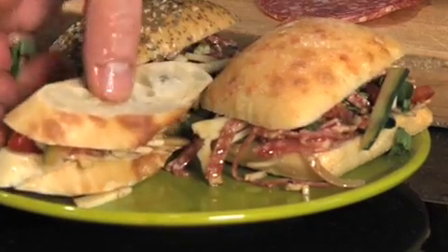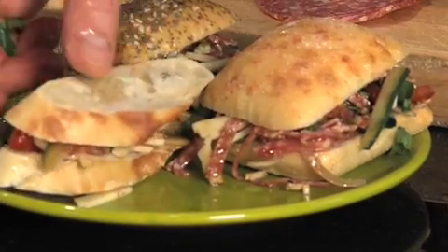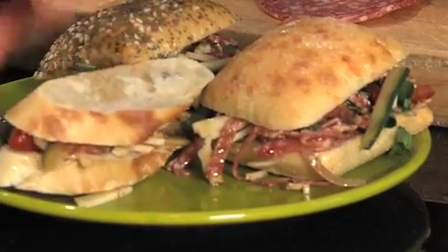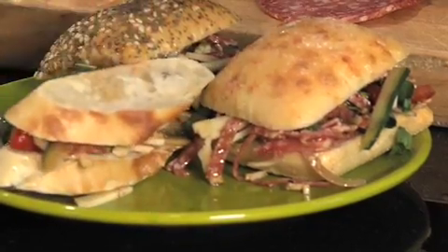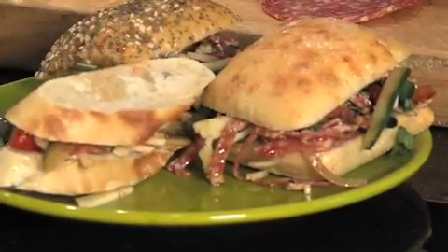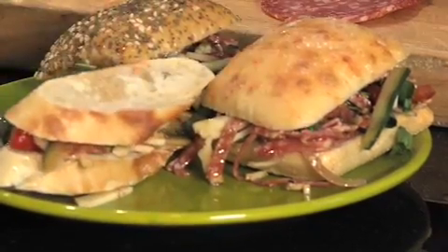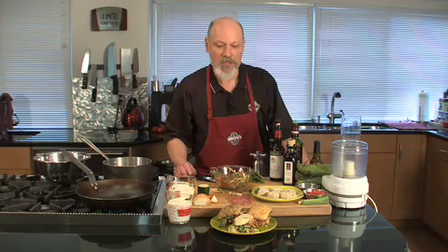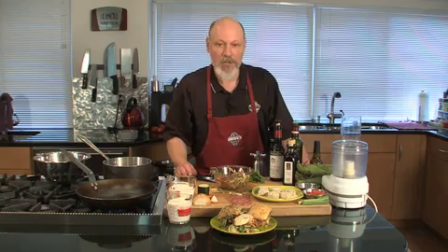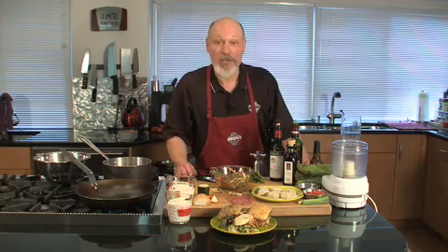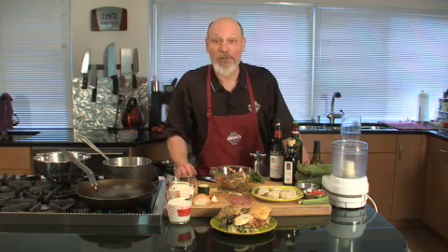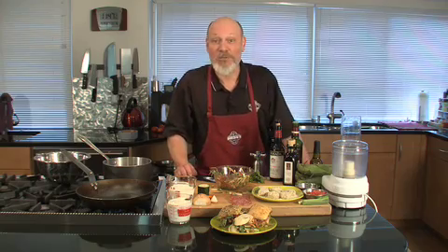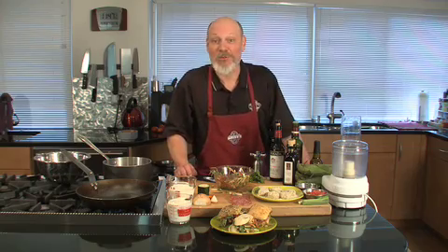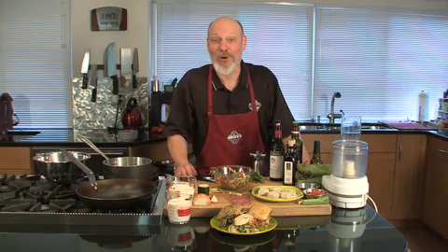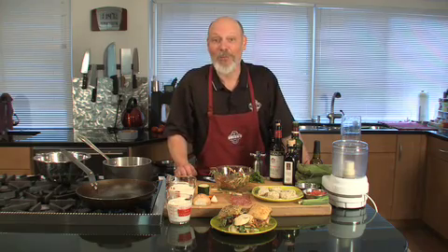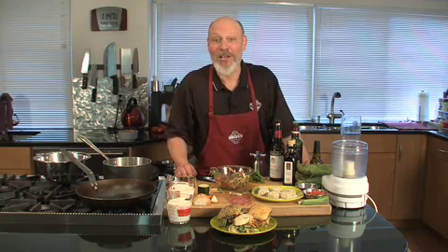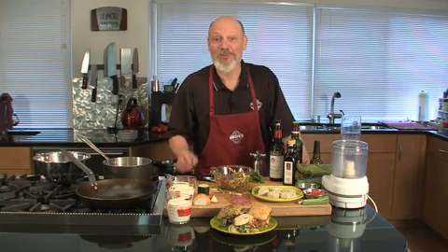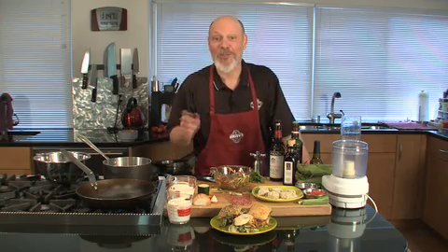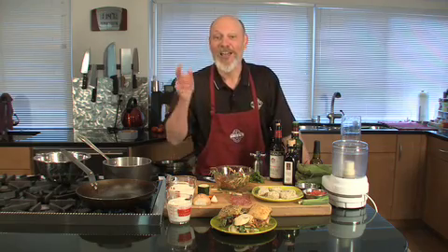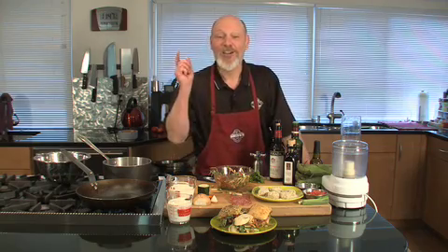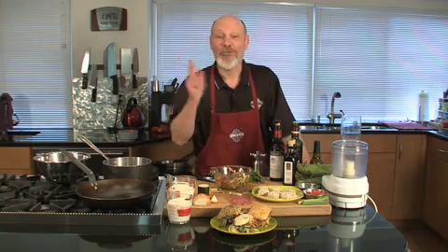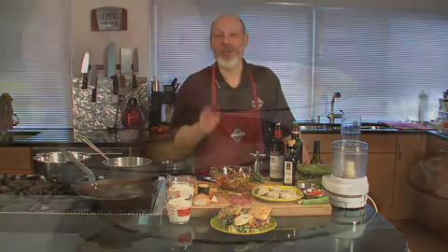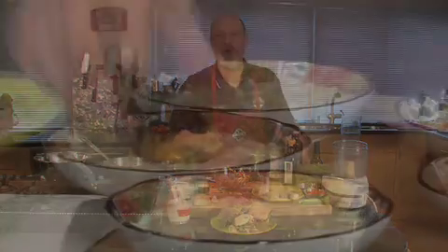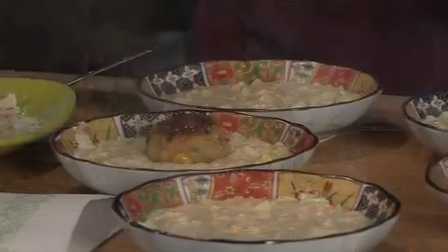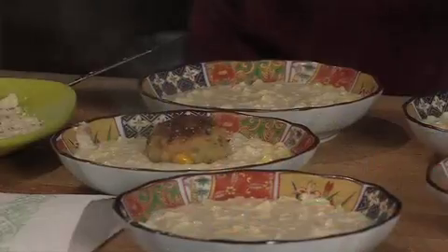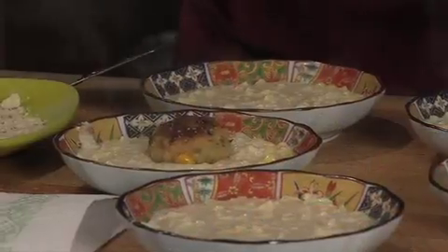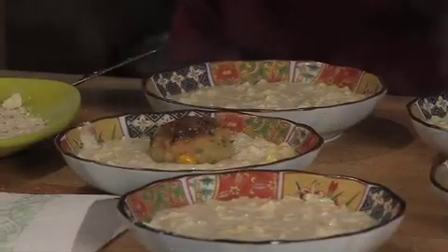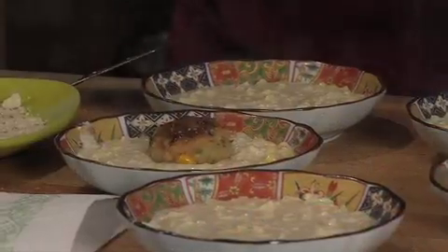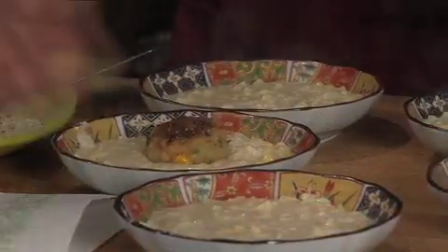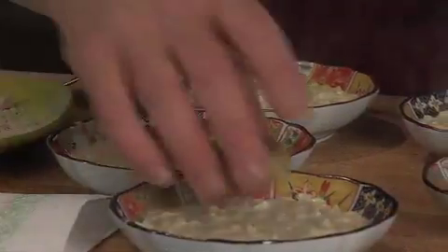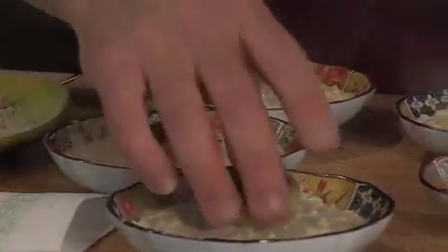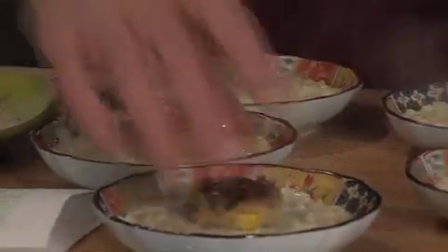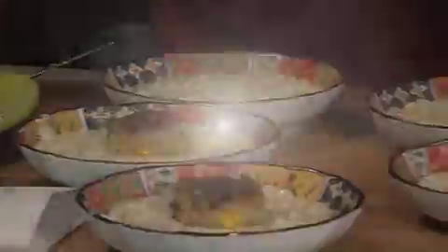Coming up next we're gonna do some small plates with creamed corn and crab croquettes.